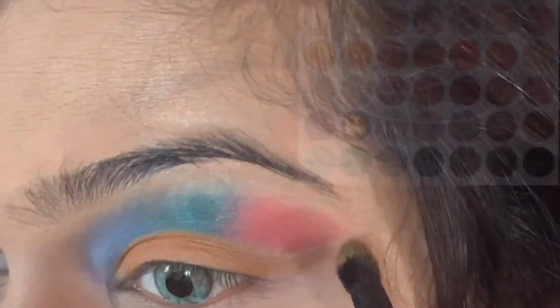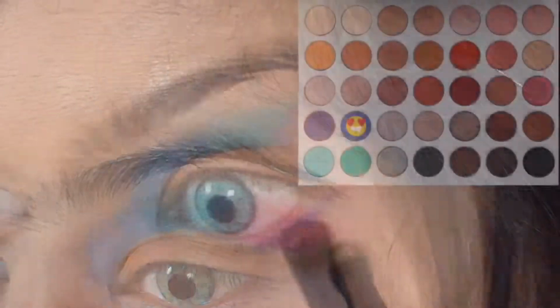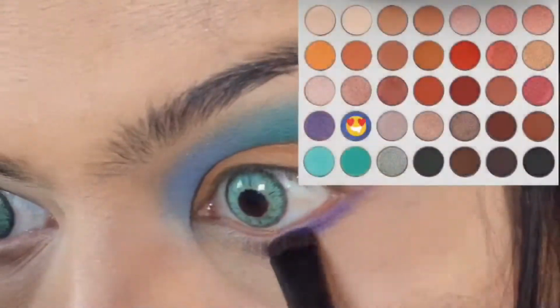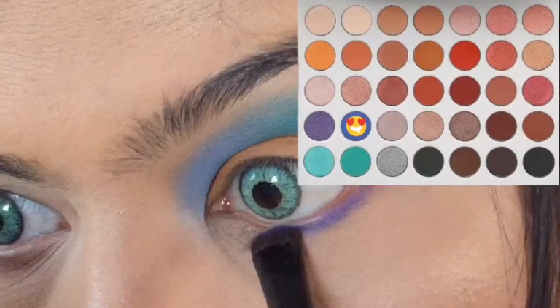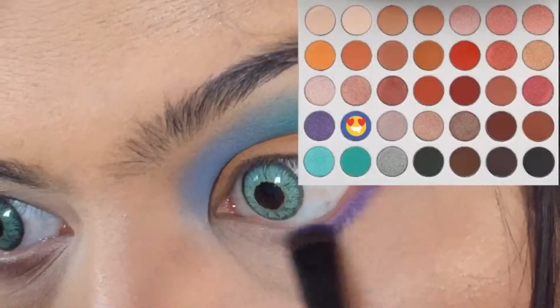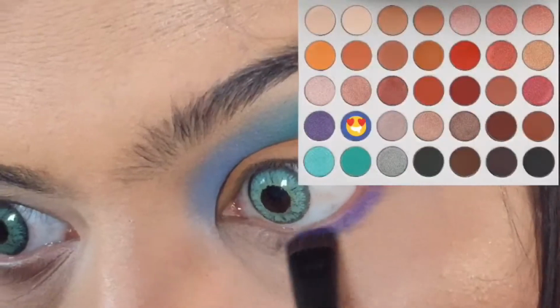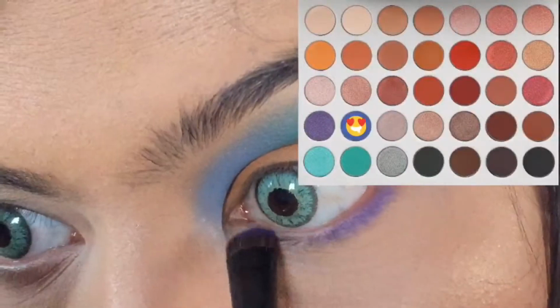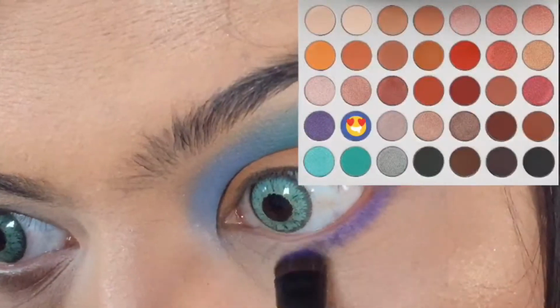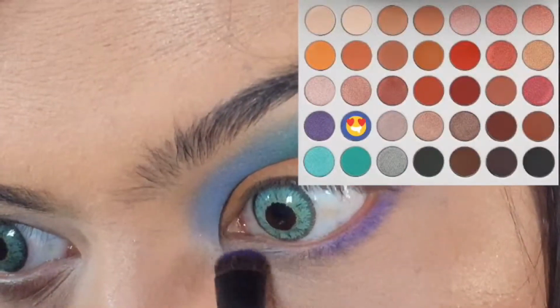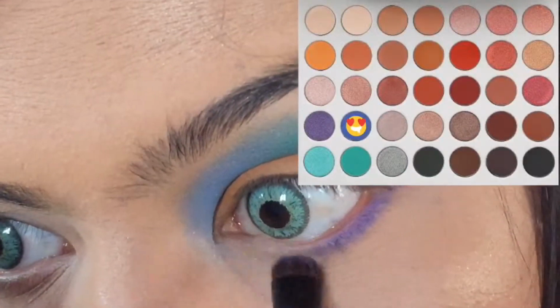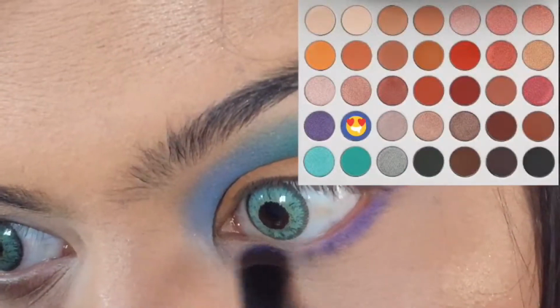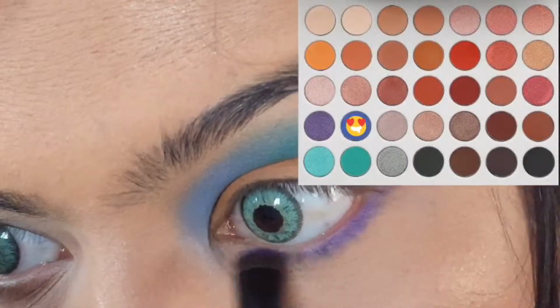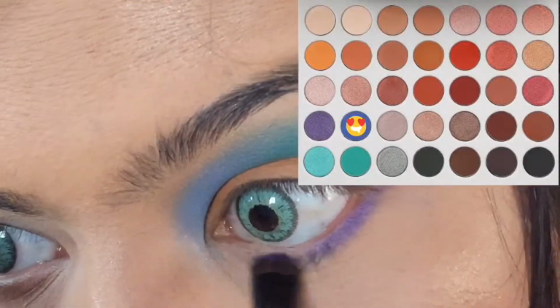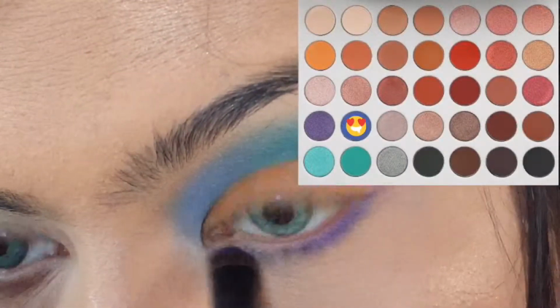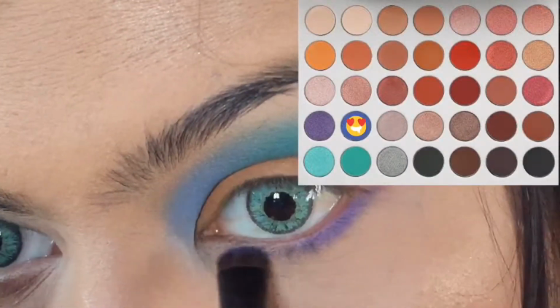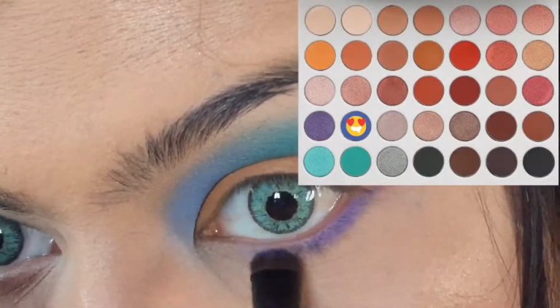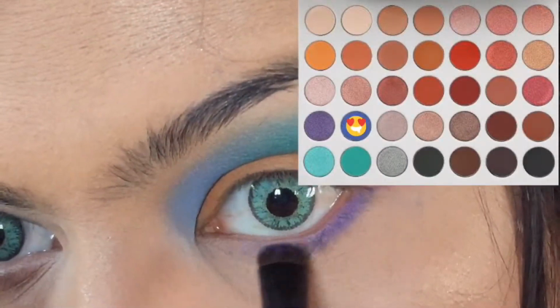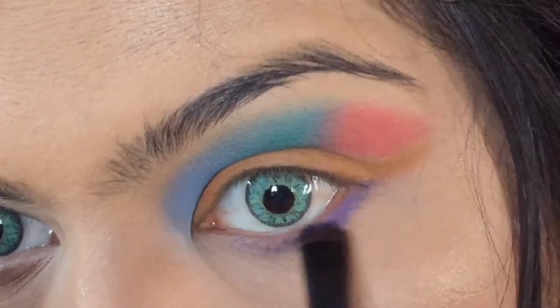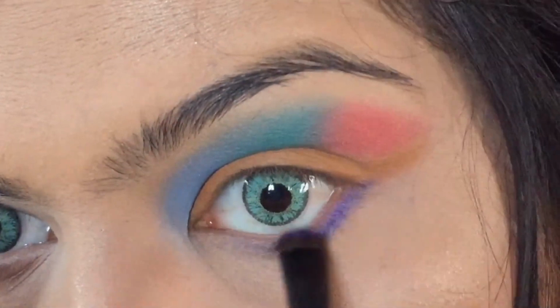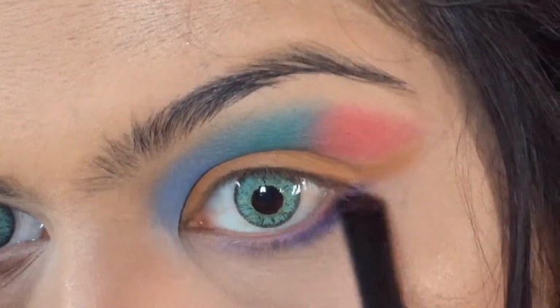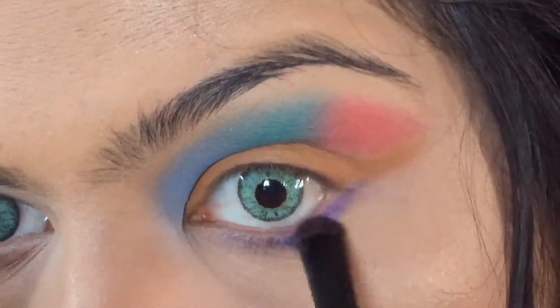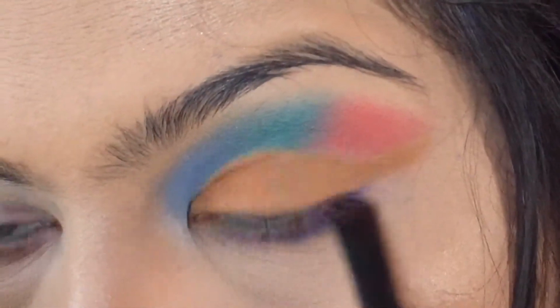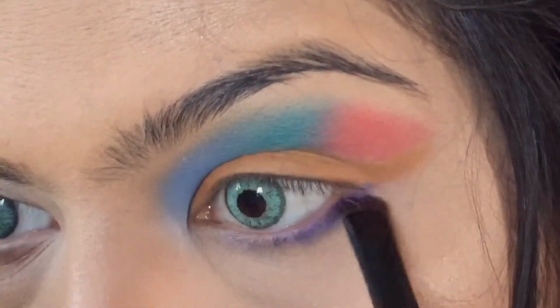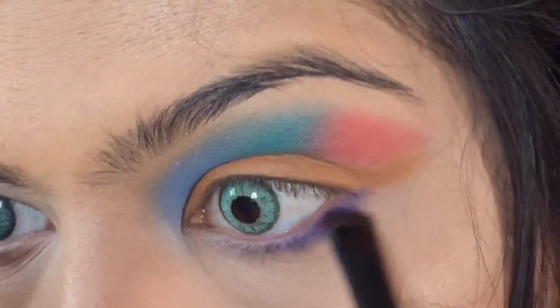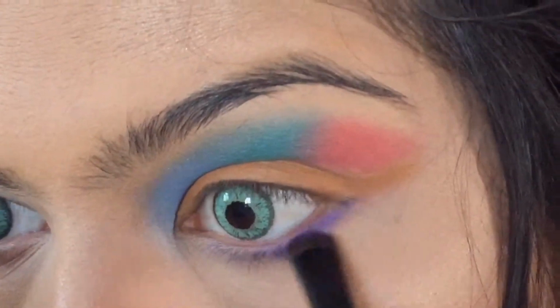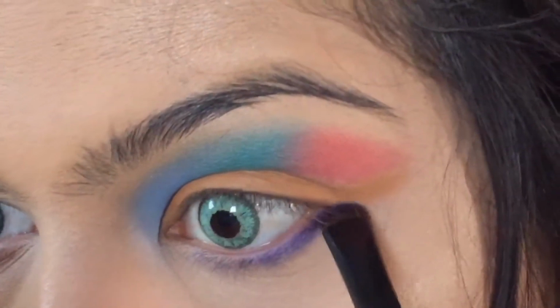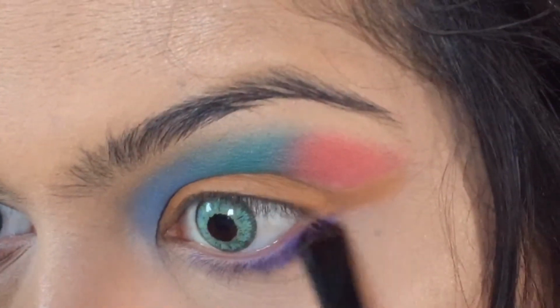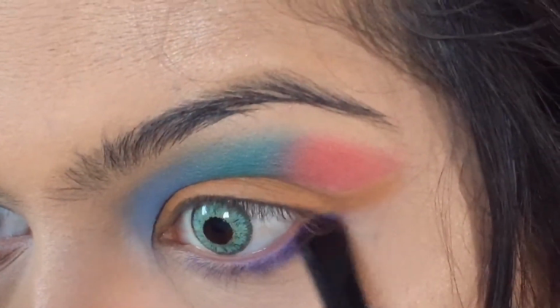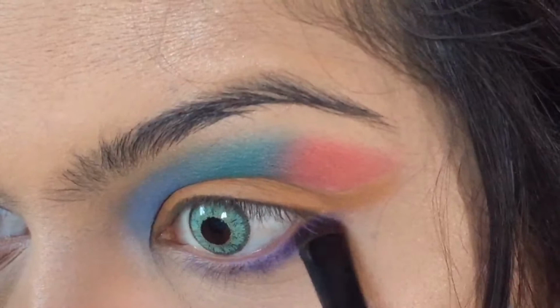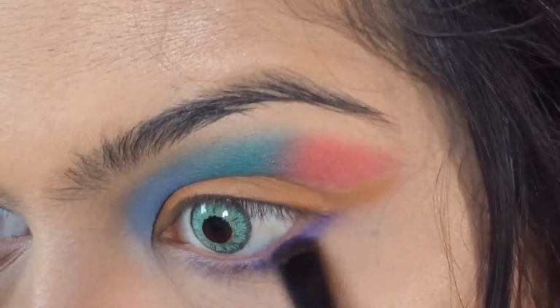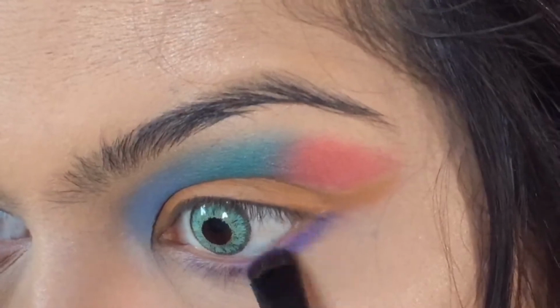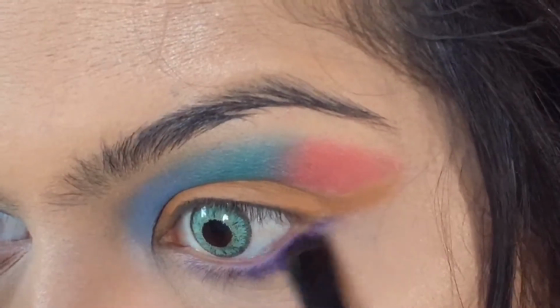We're going to apply the fifth and the last shade on the lower lash line and blend it out evenly.